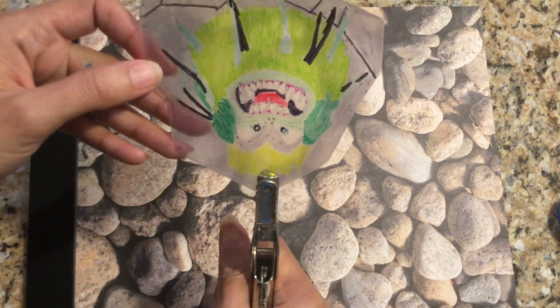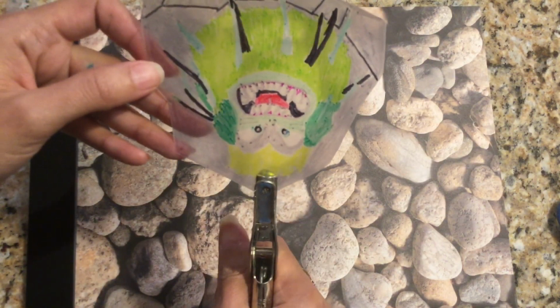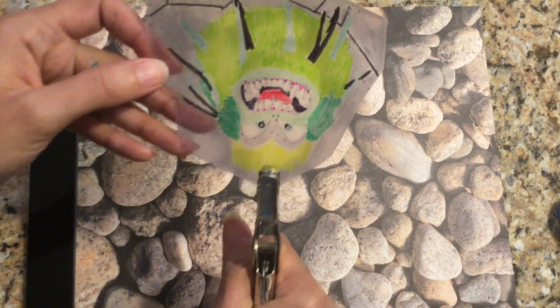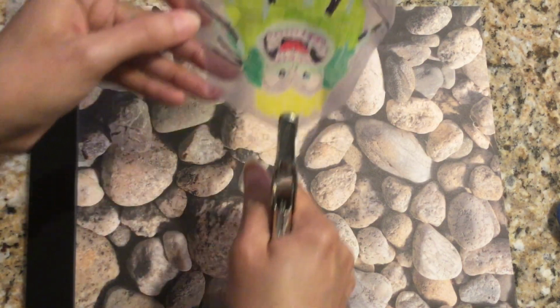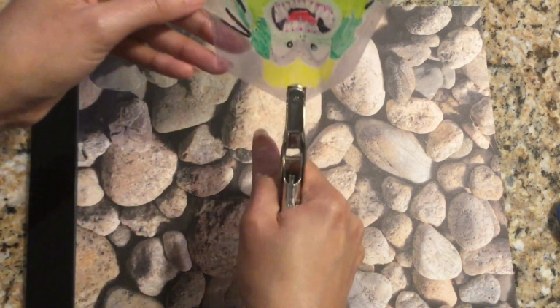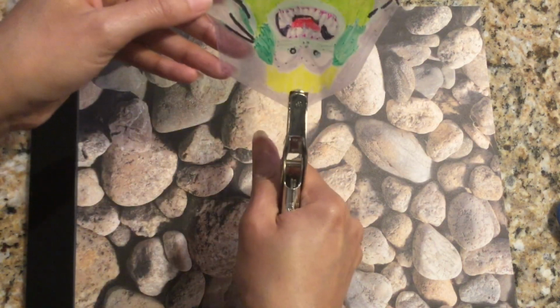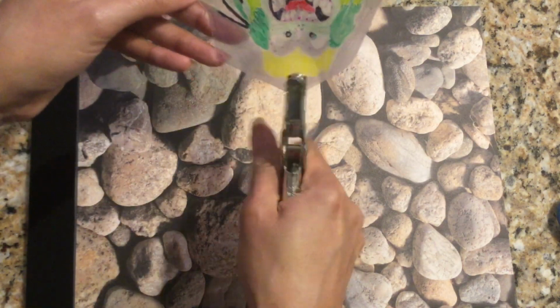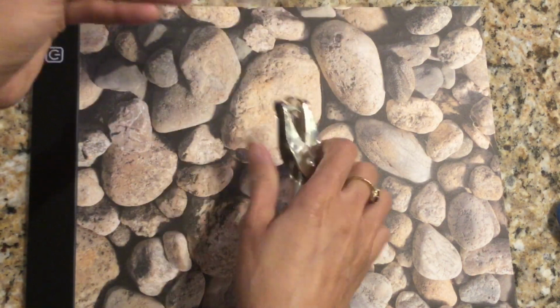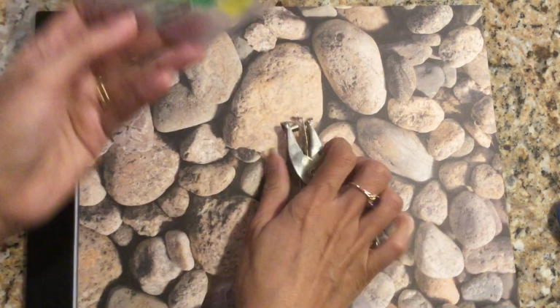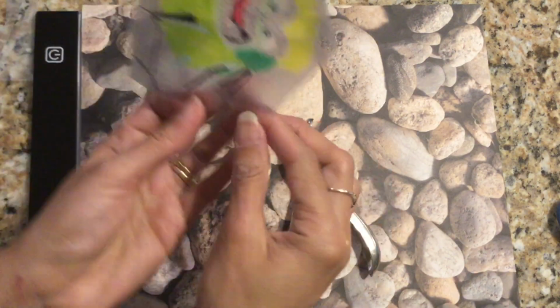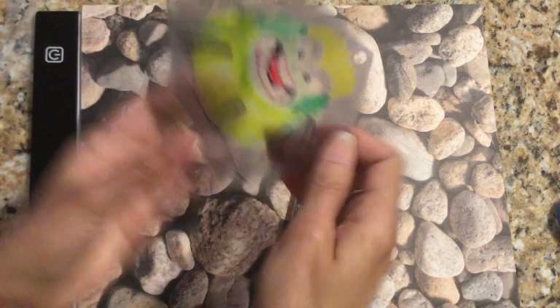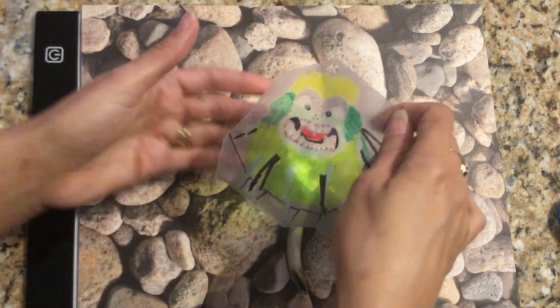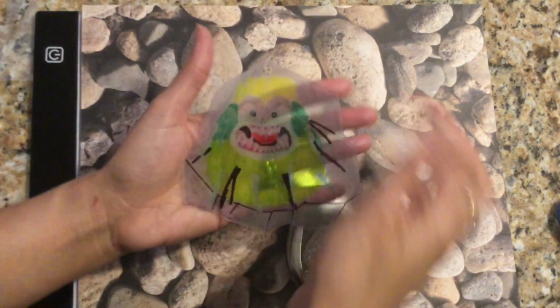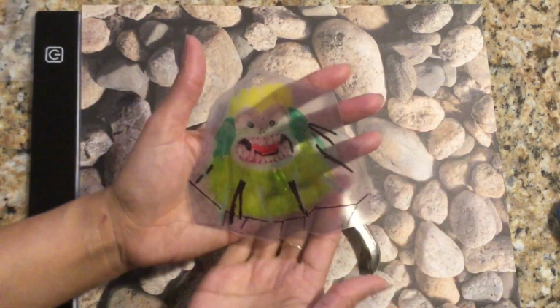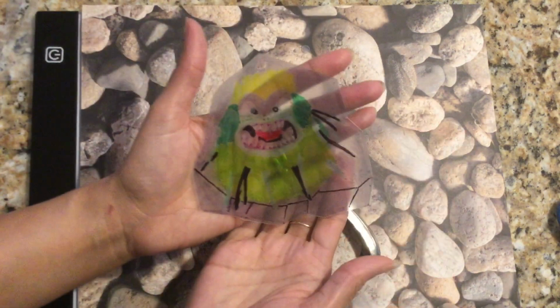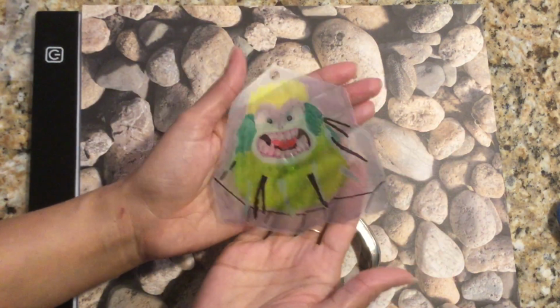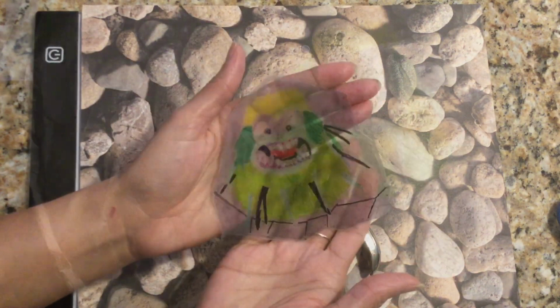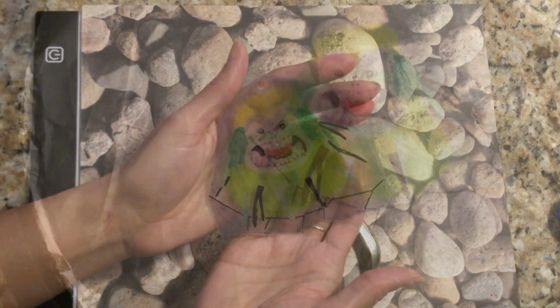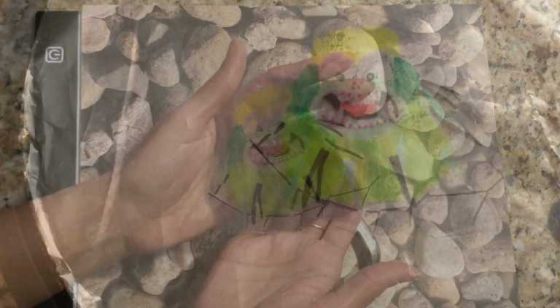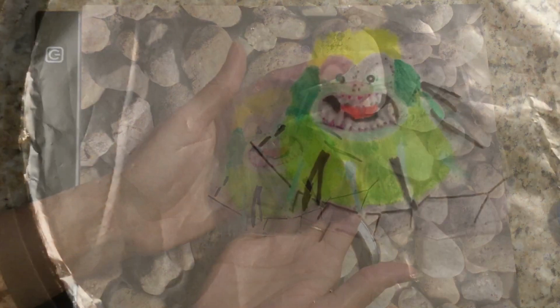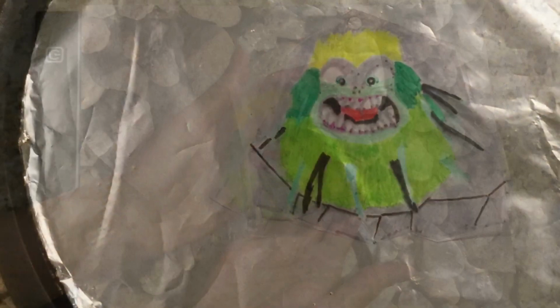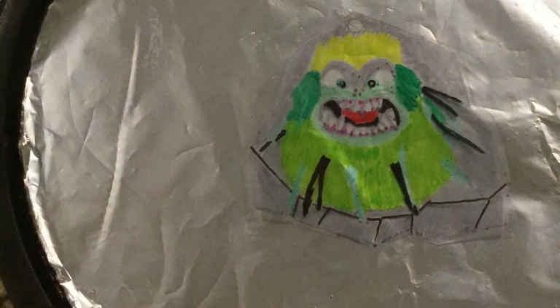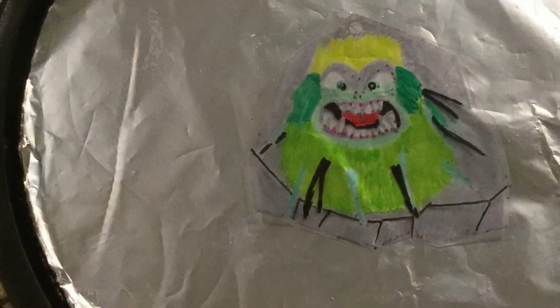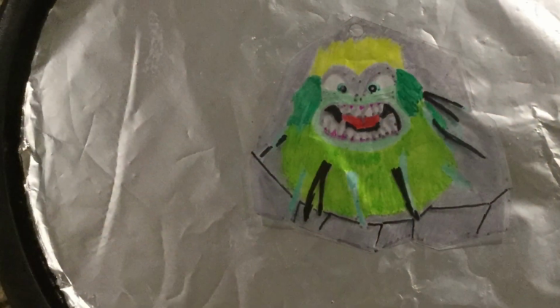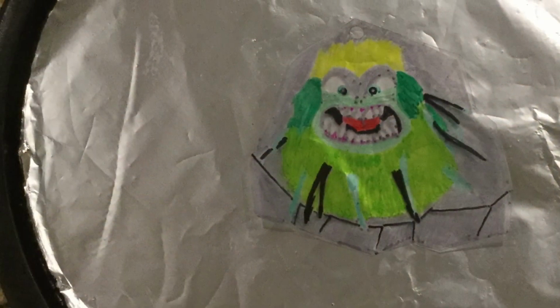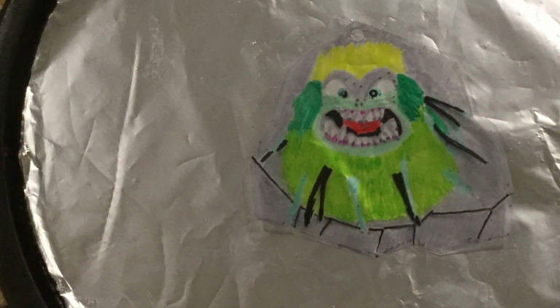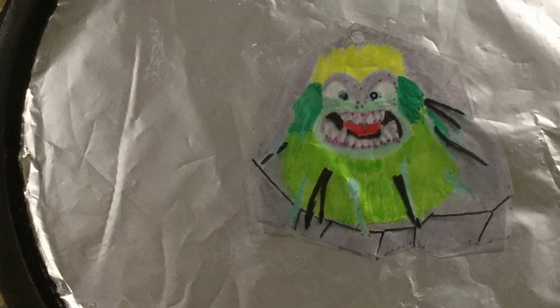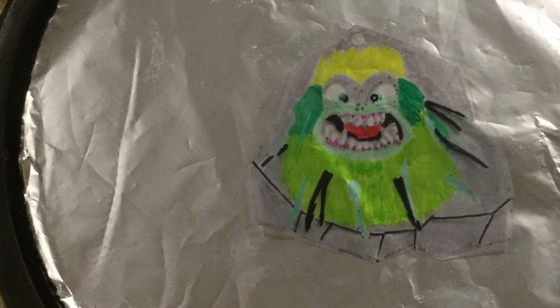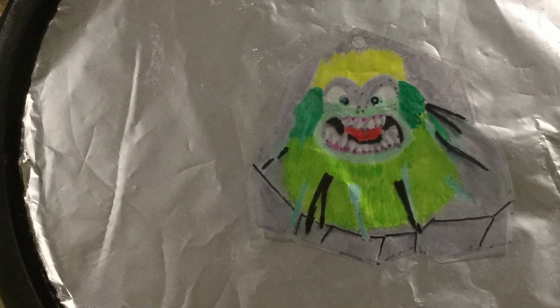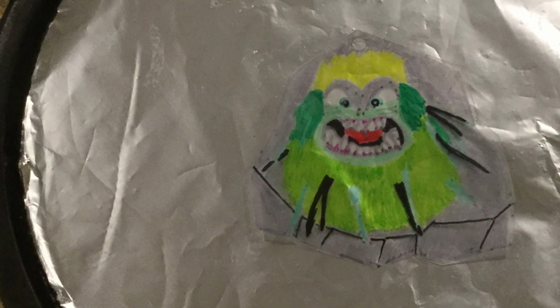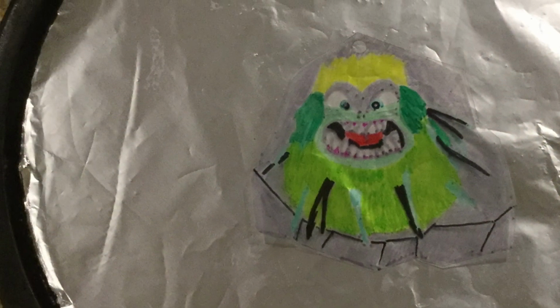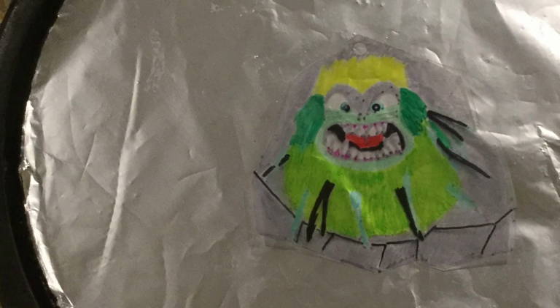Now it's time to punch the hole, so I punched it right above his hair. Then it'll be time to bake him. If you're a child, please ask a grown-up for help with the baking.